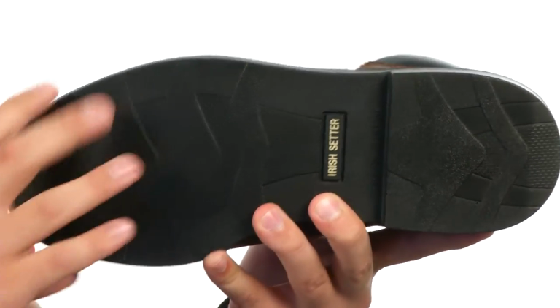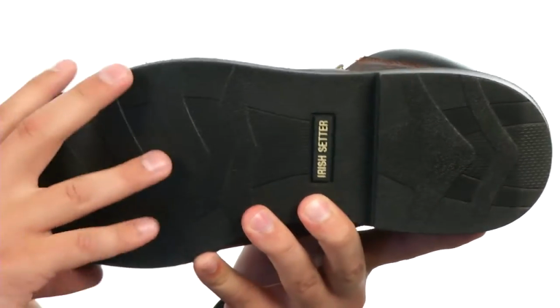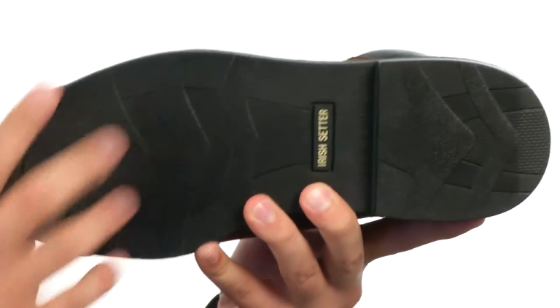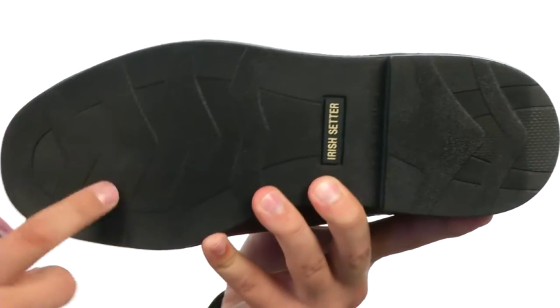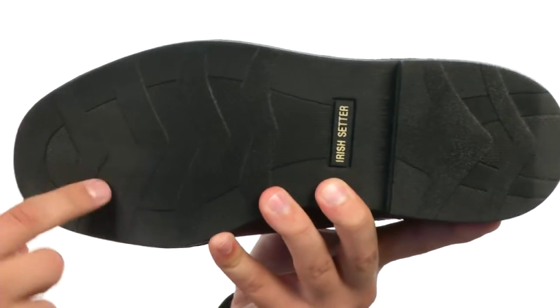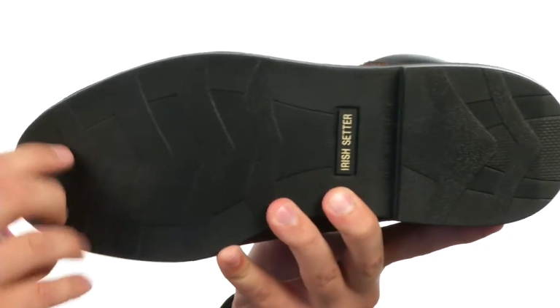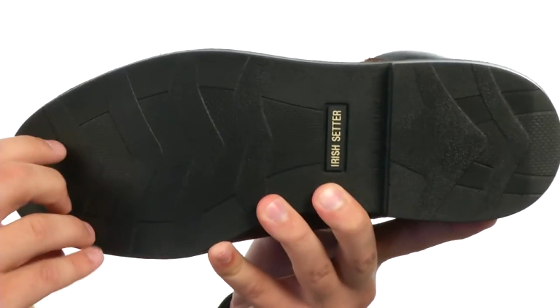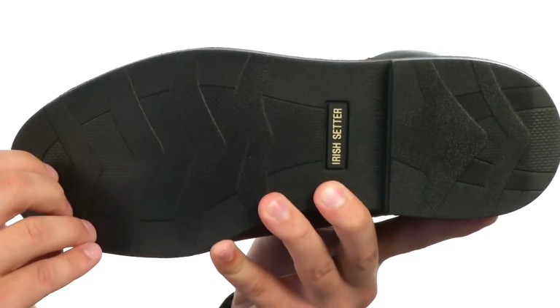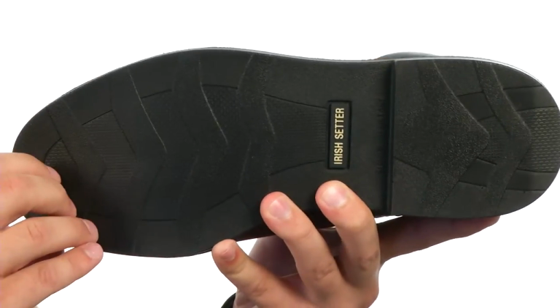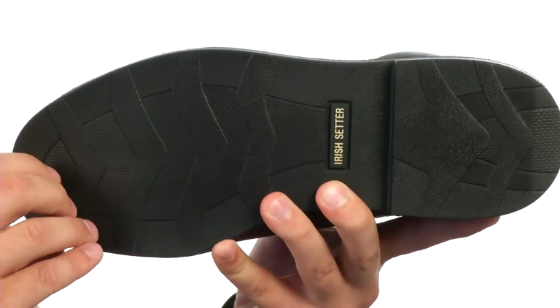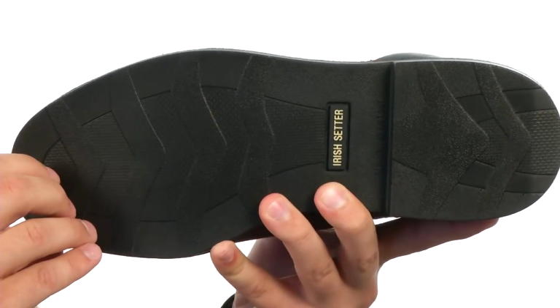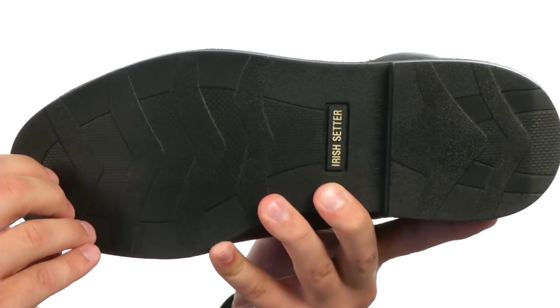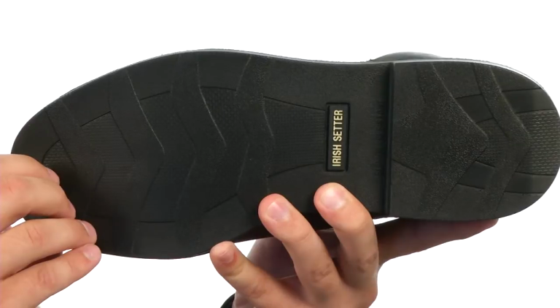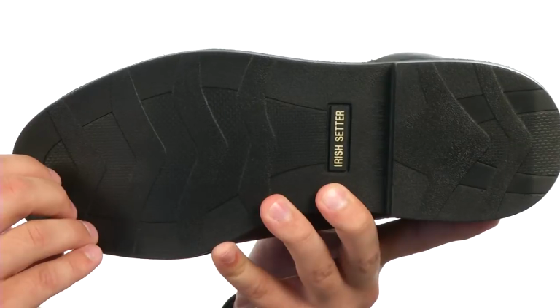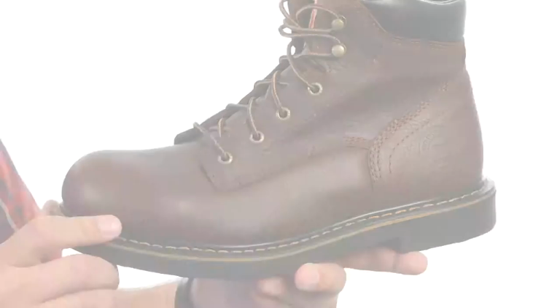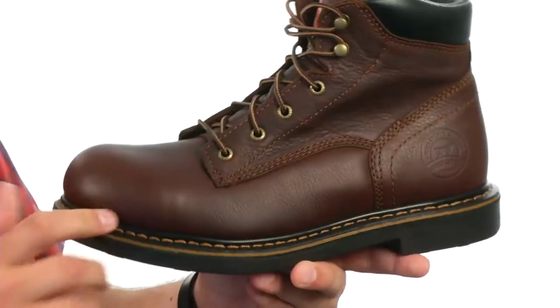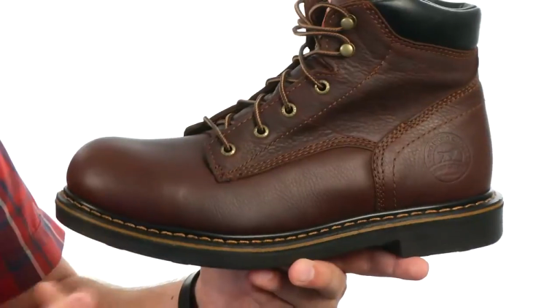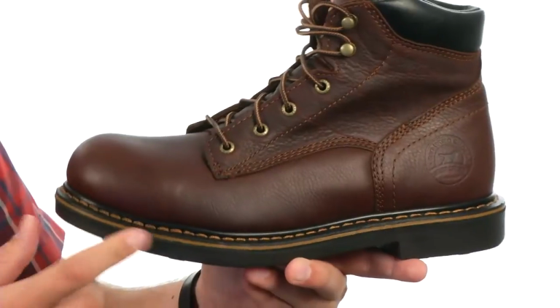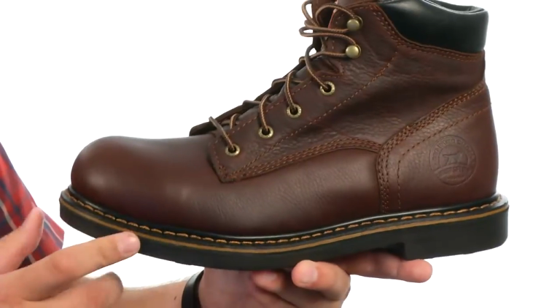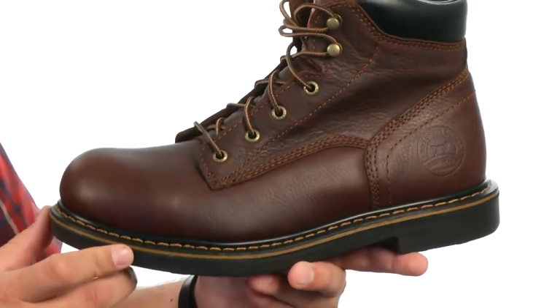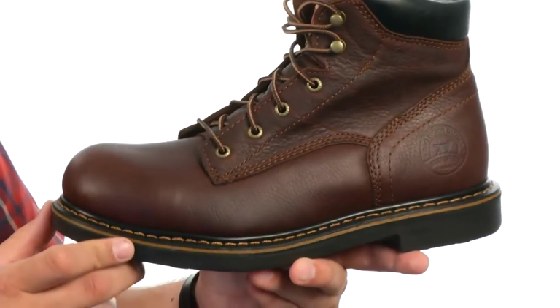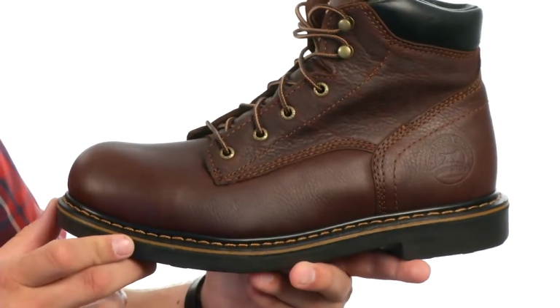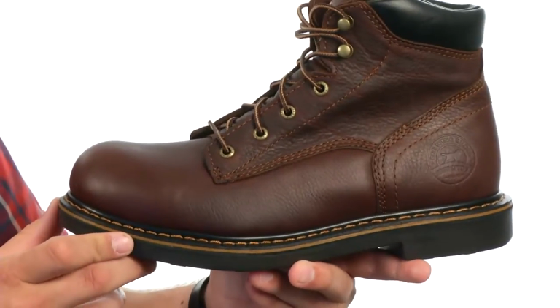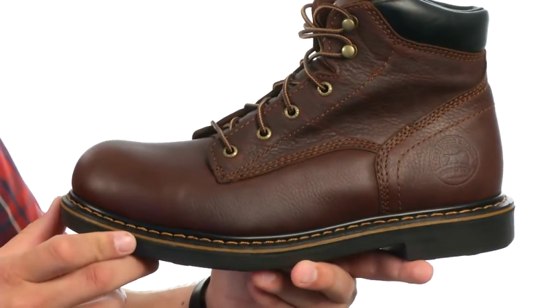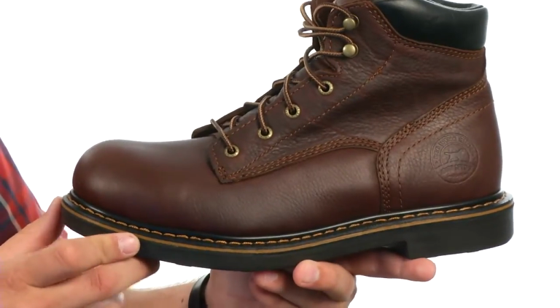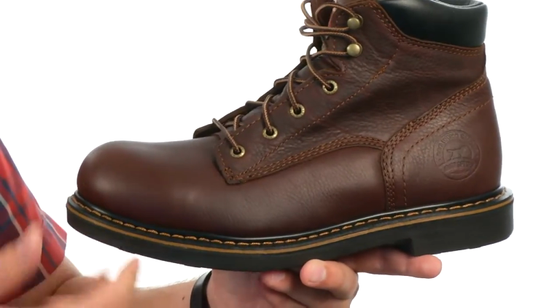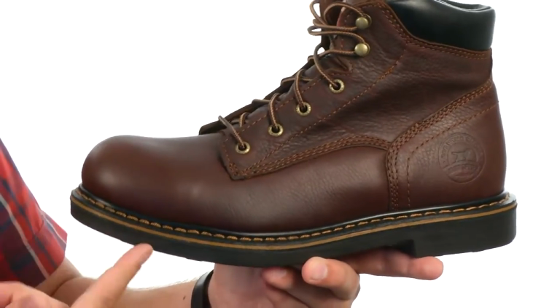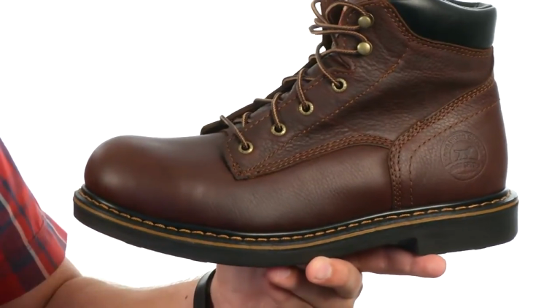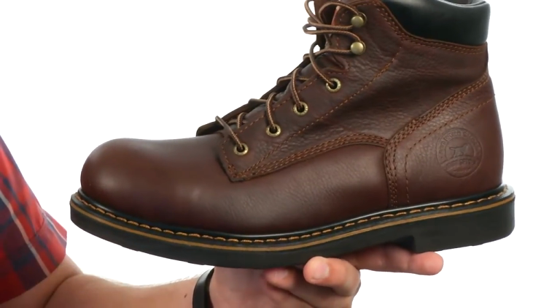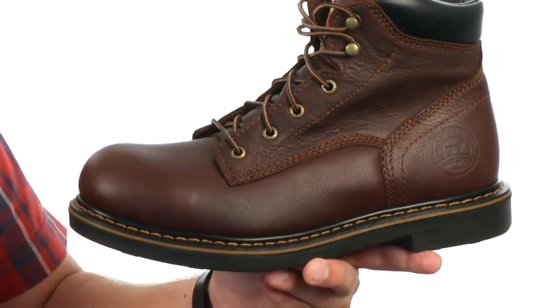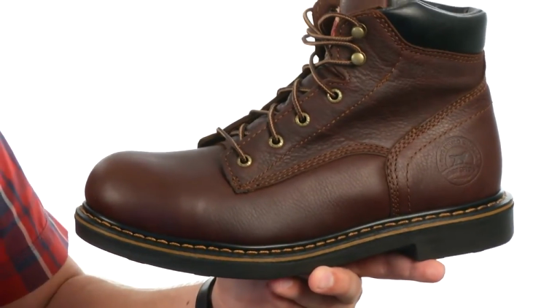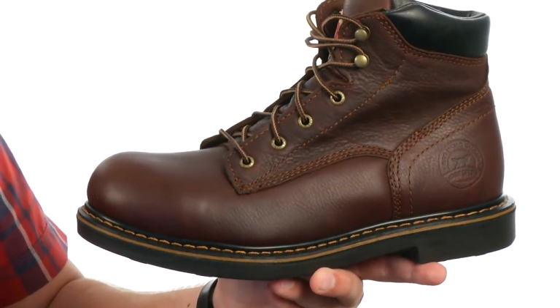It's also EH certified, and that outsole is also oil, chemical, and abrasion resistant.